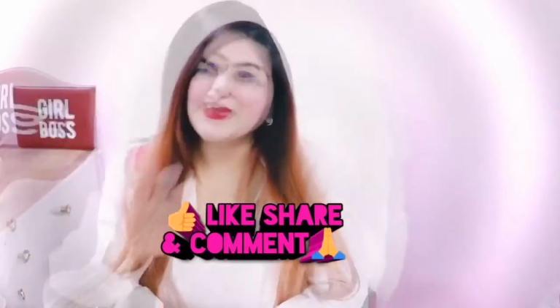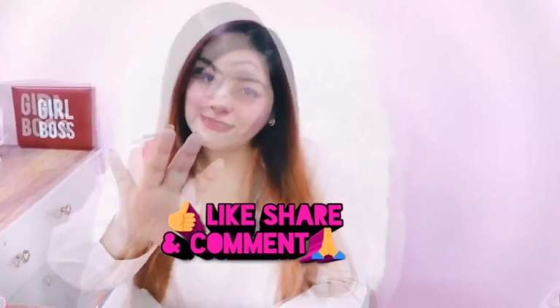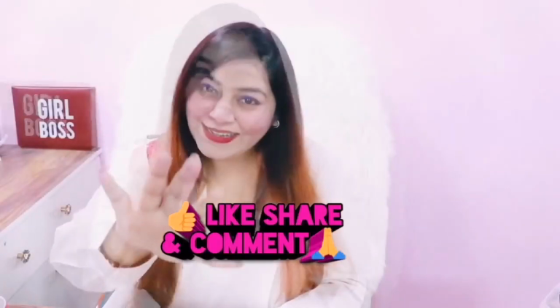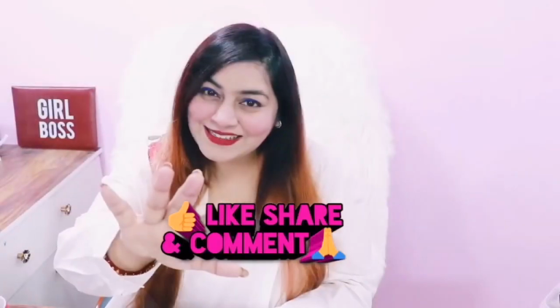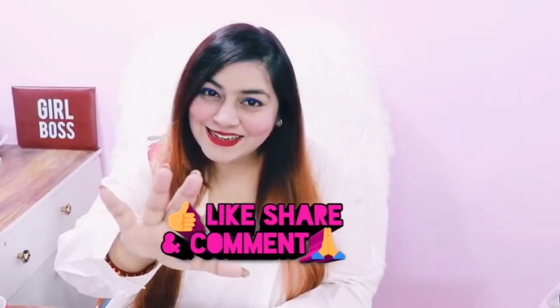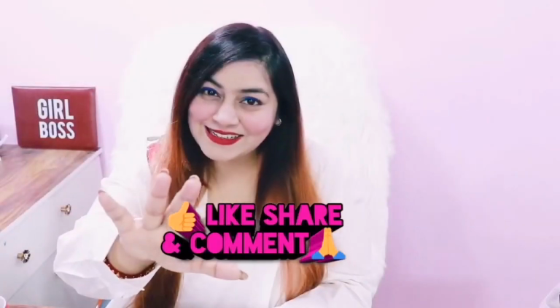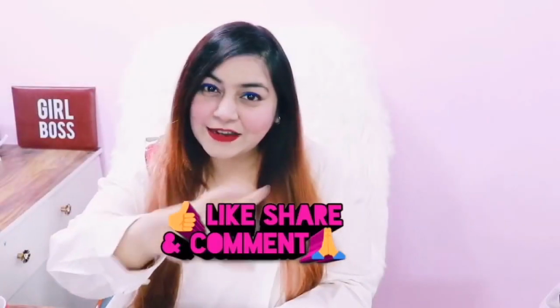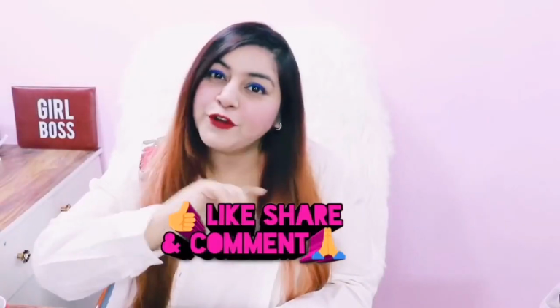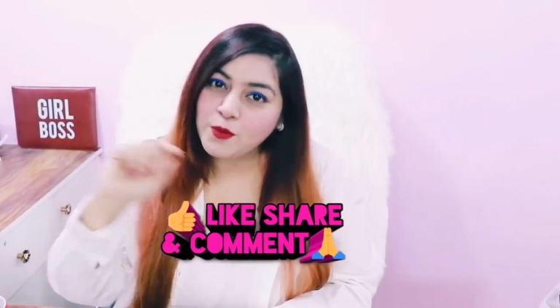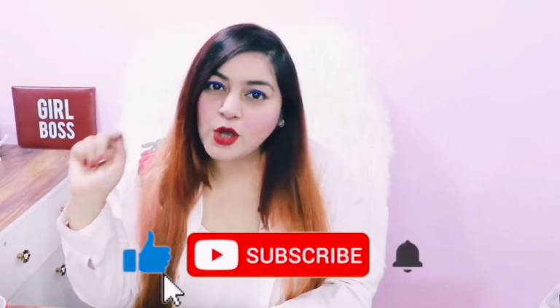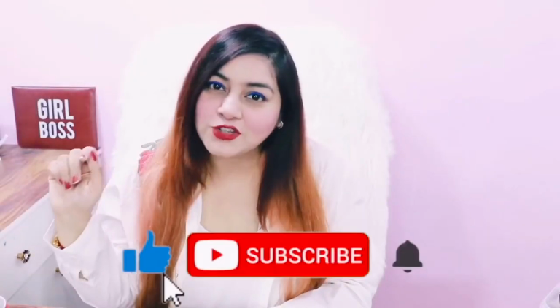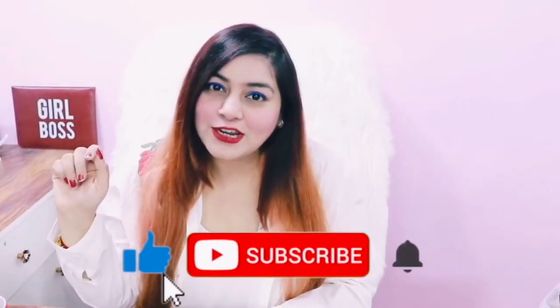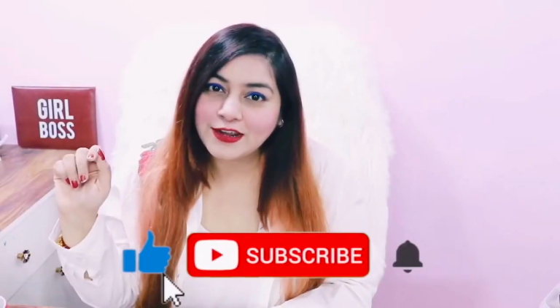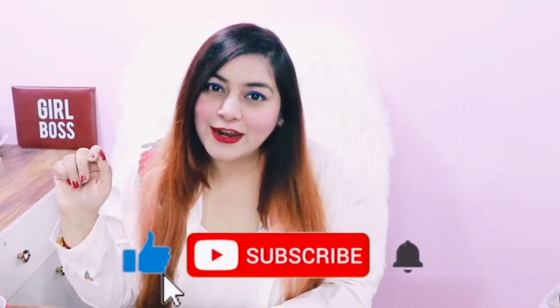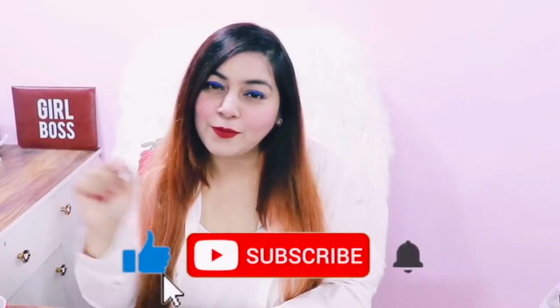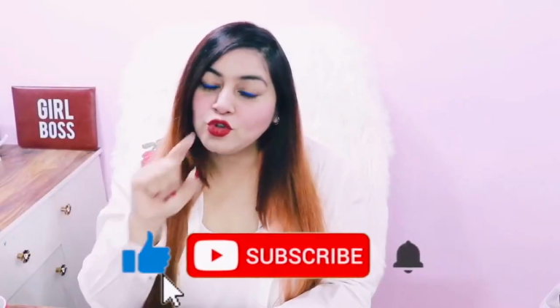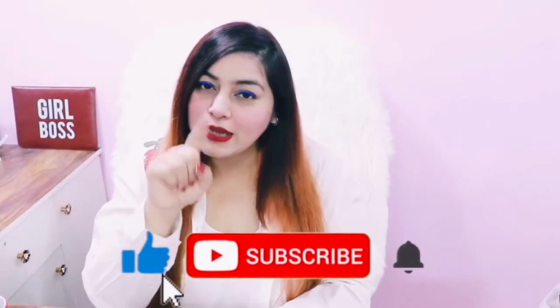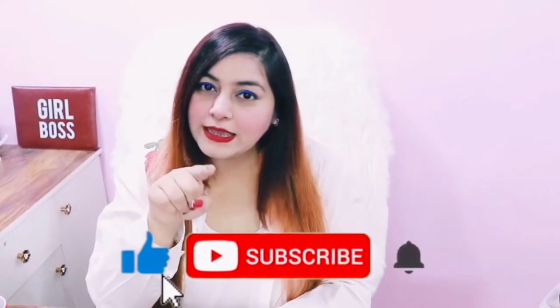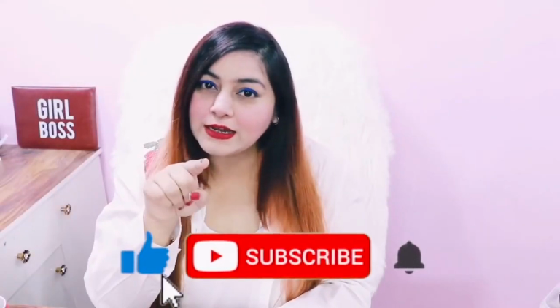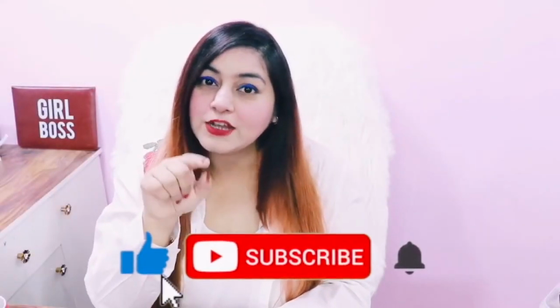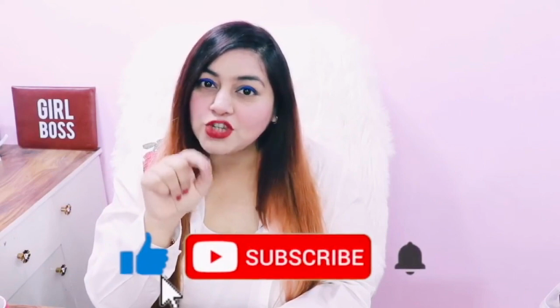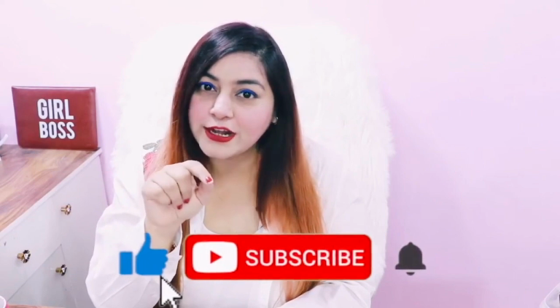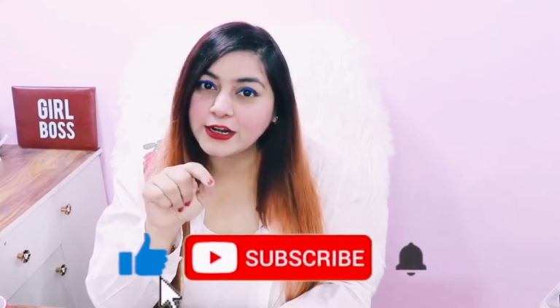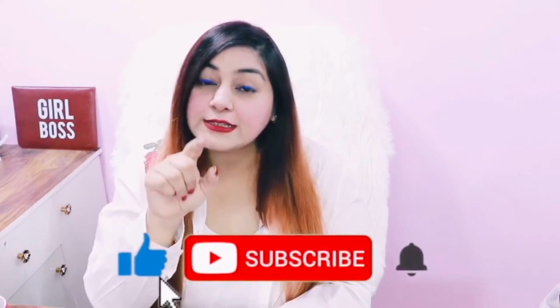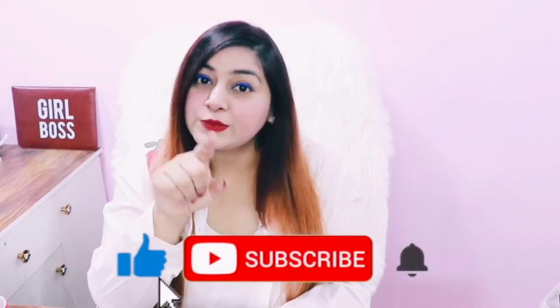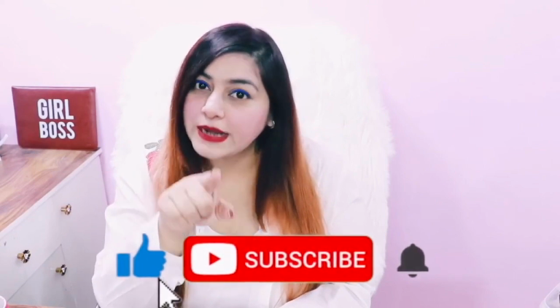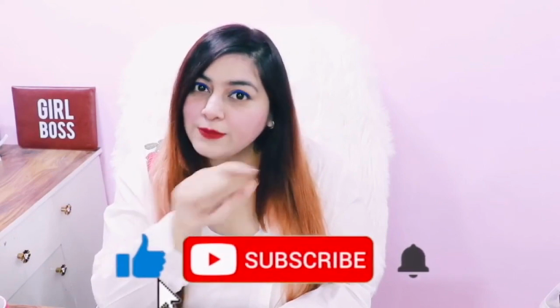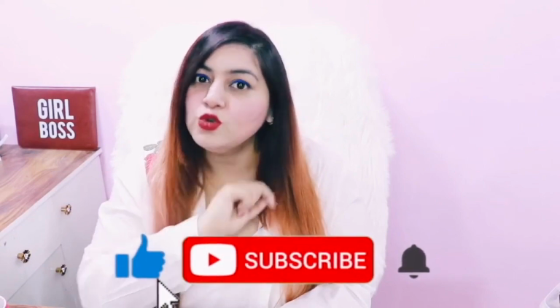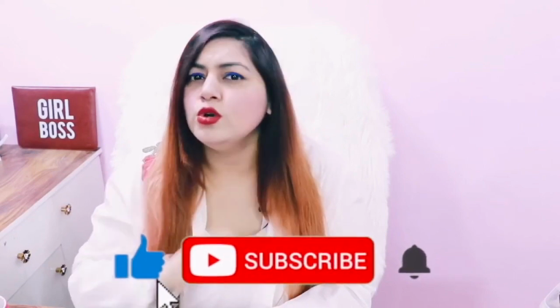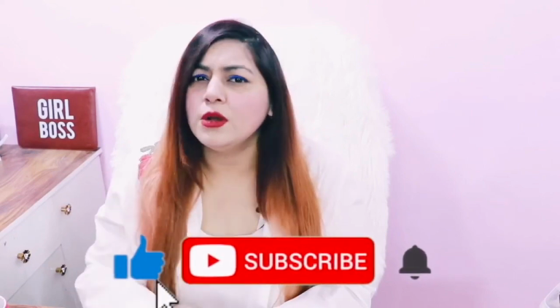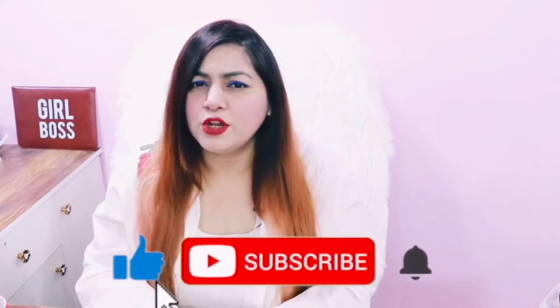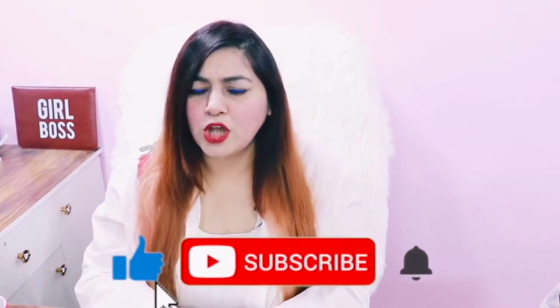One second — it would be great if you like, share, and subscribe to my channel.